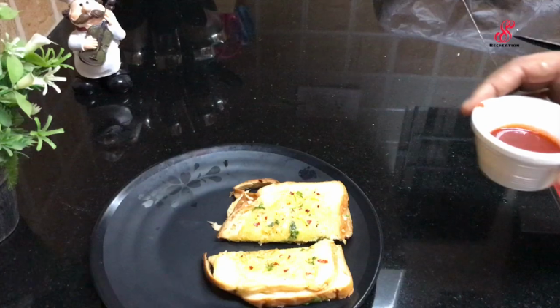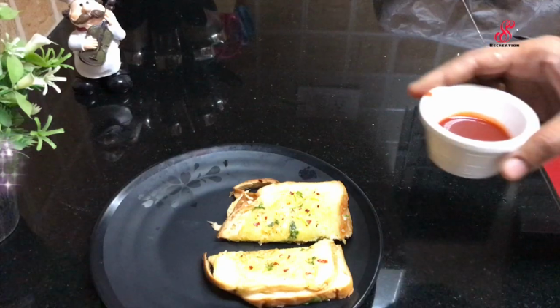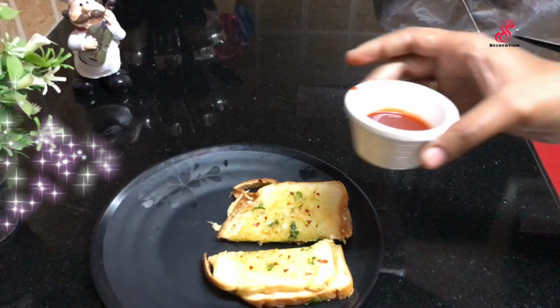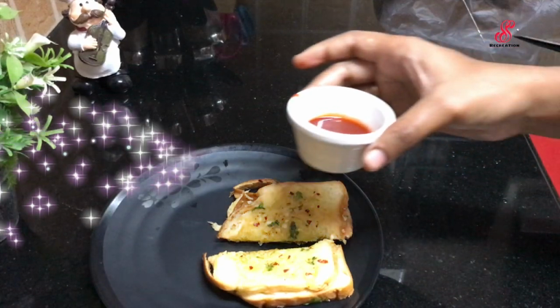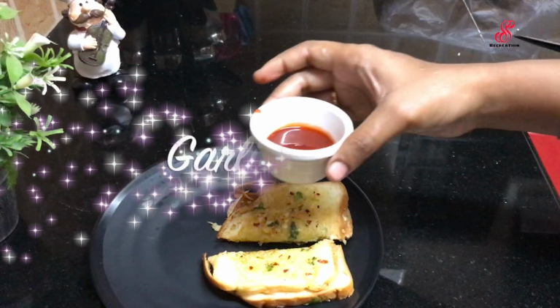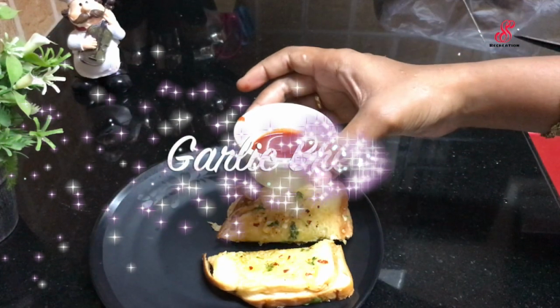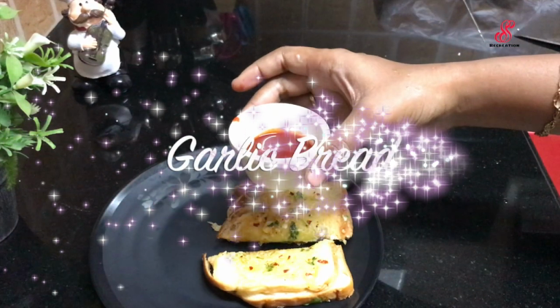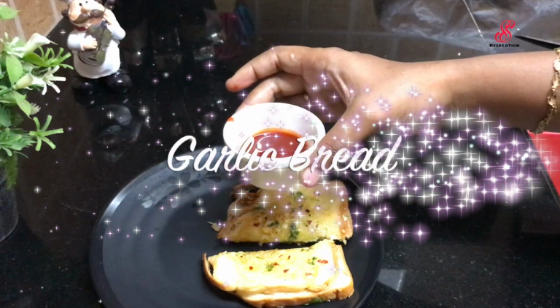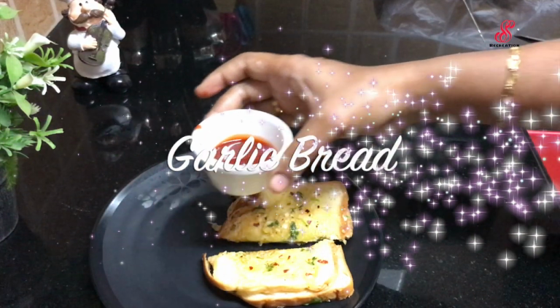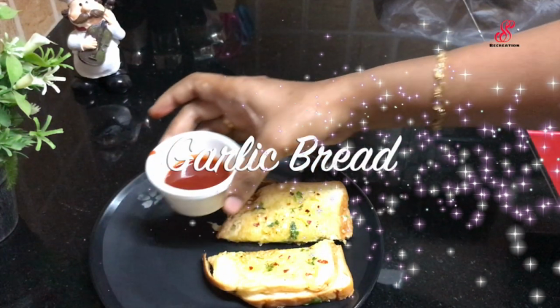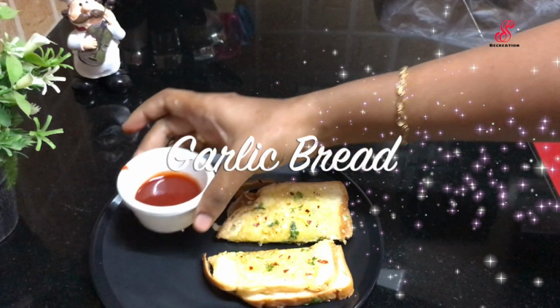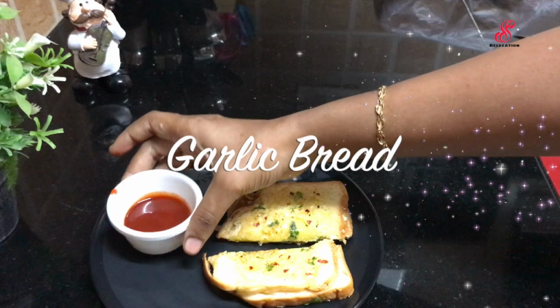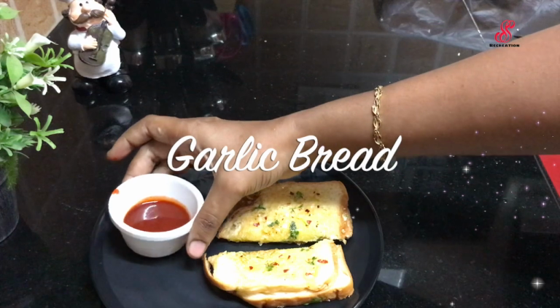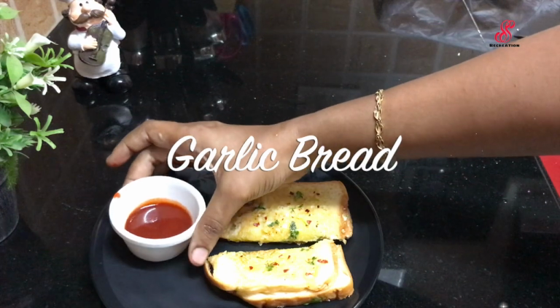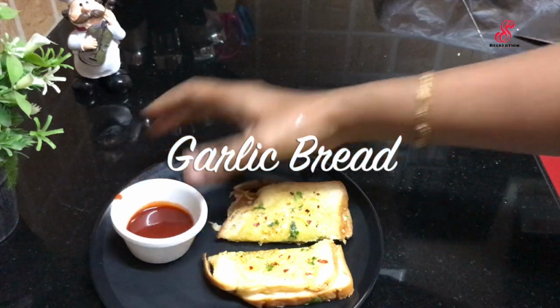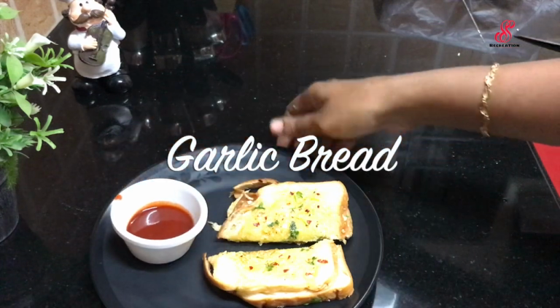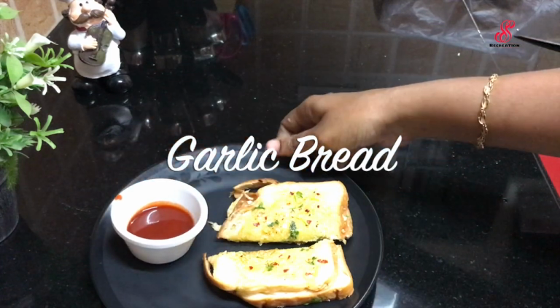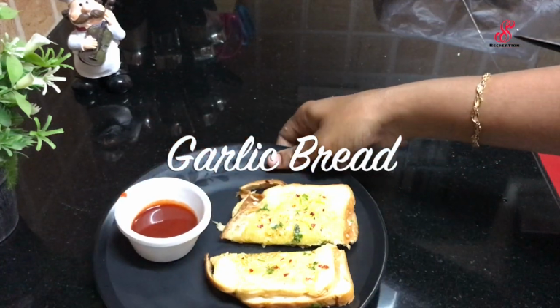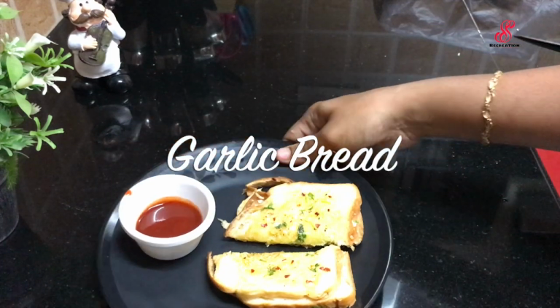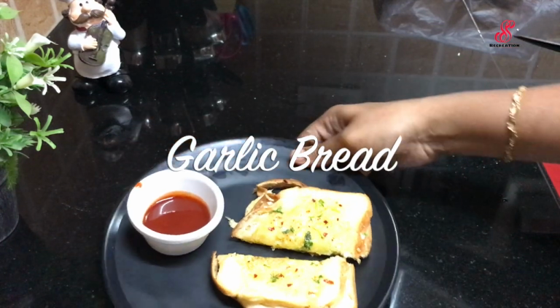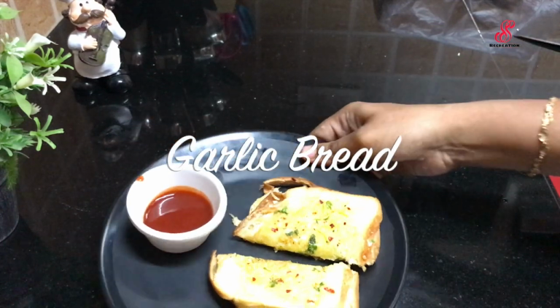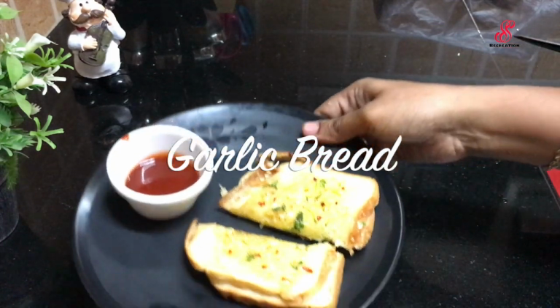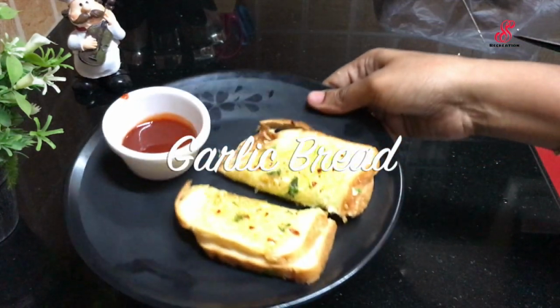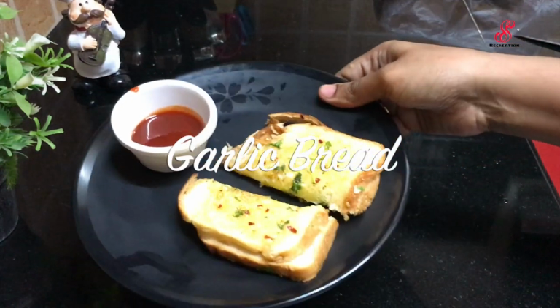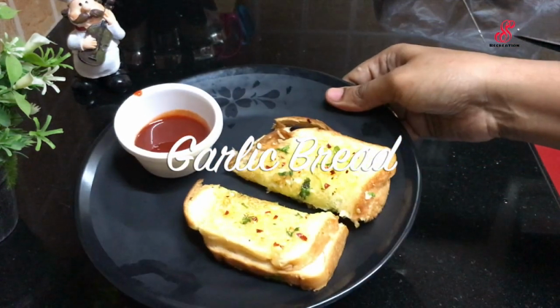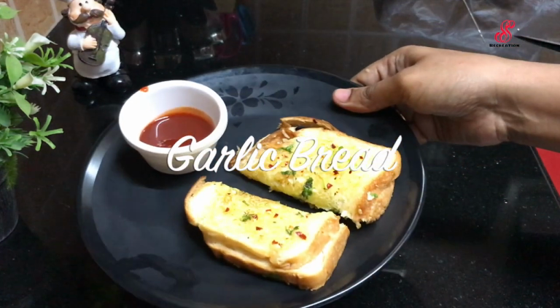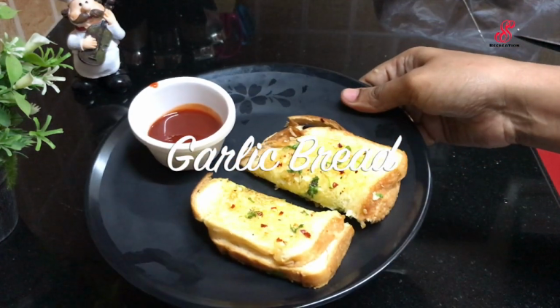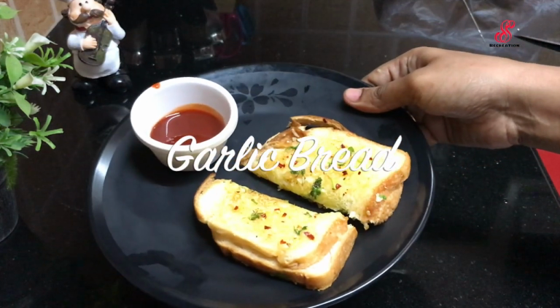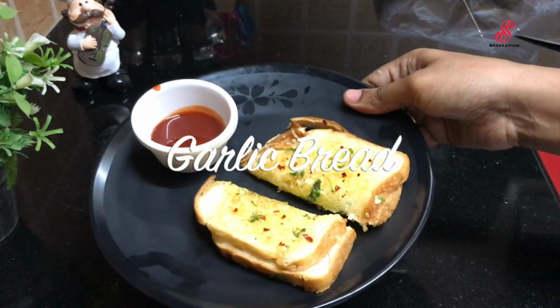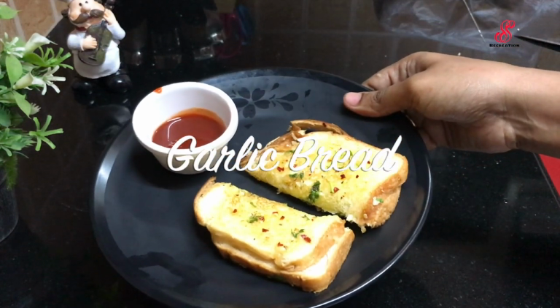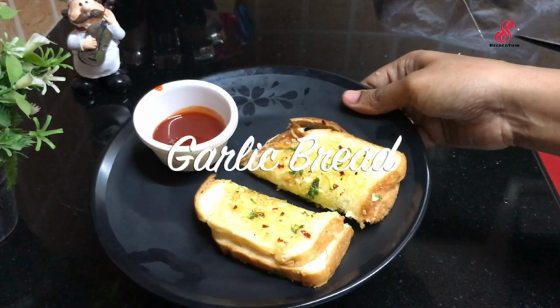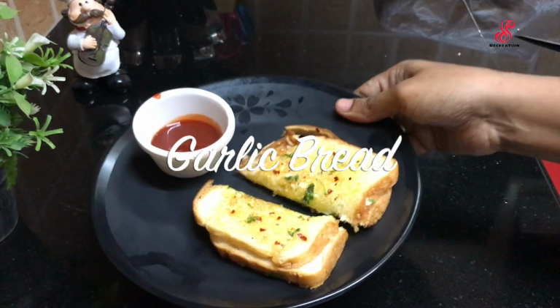Hello friends, welcome to SSS Recreation. Here is my favorite recipe of garlic bread.